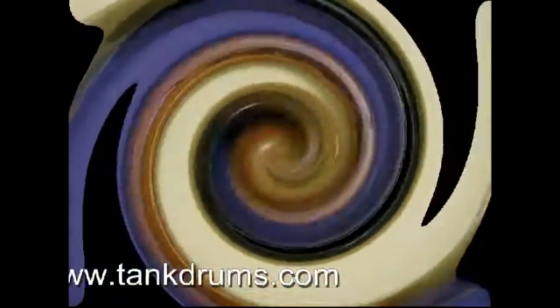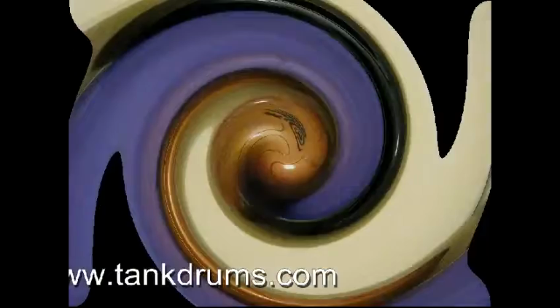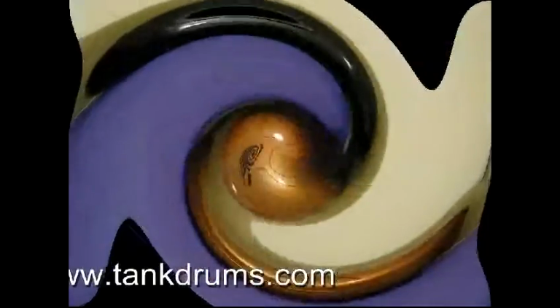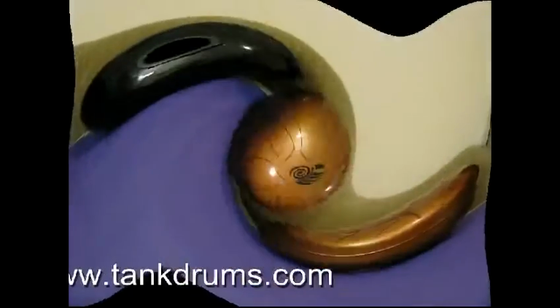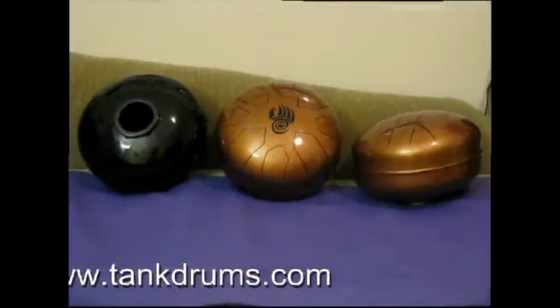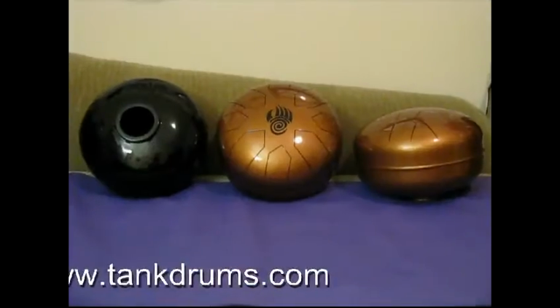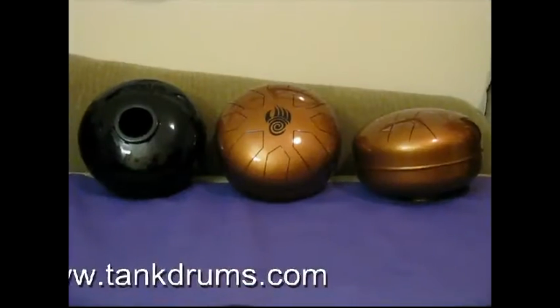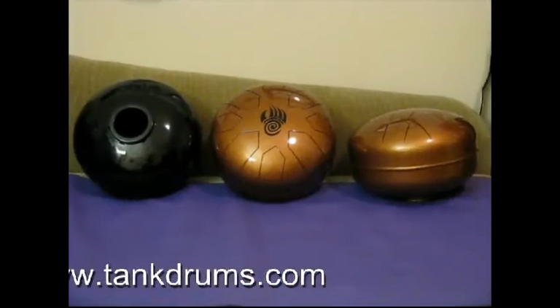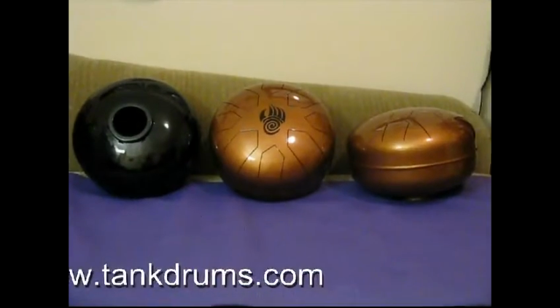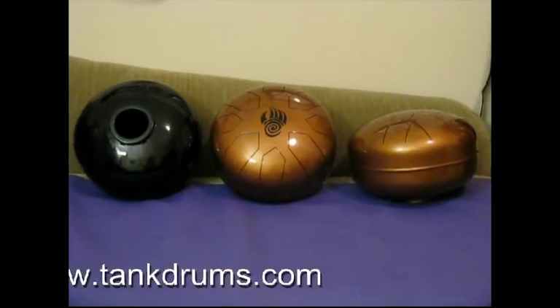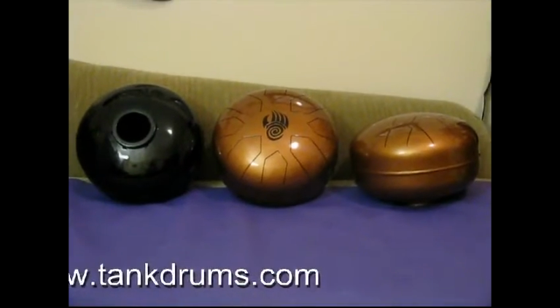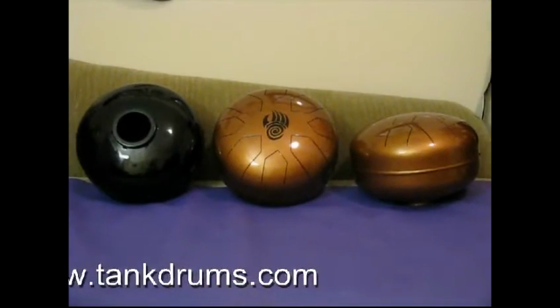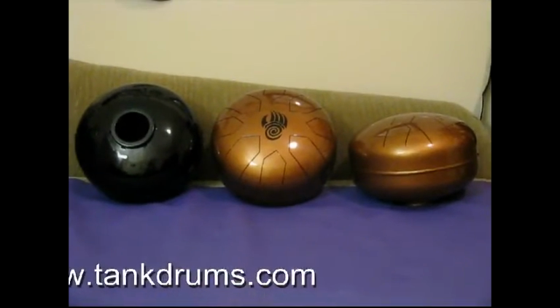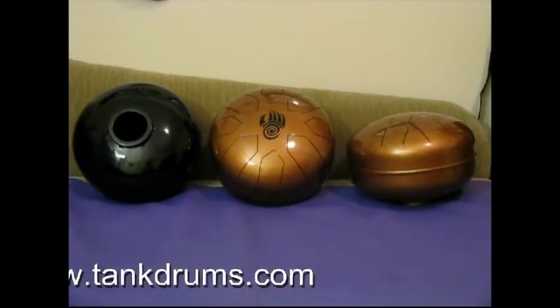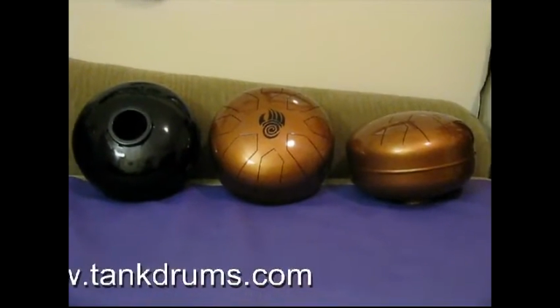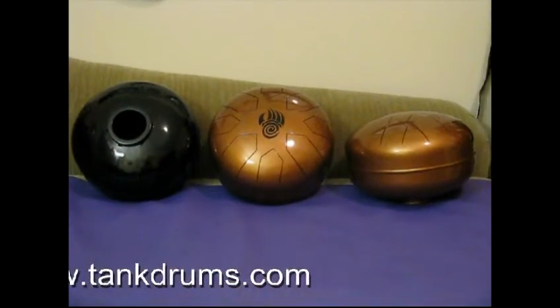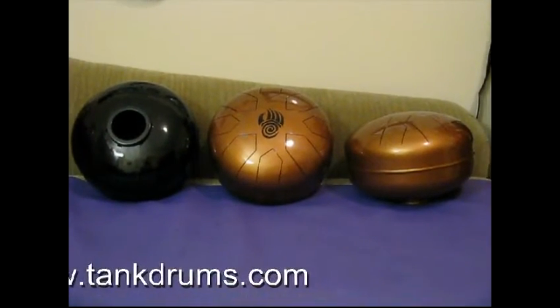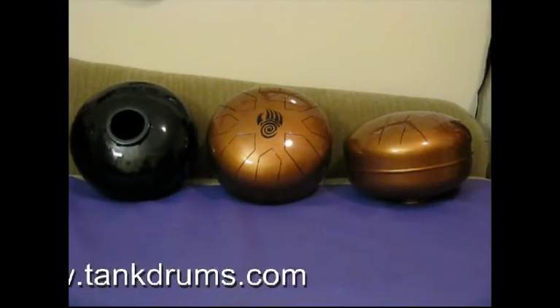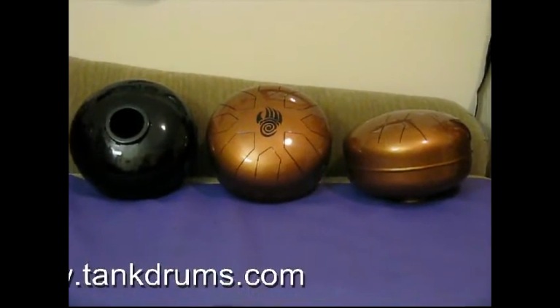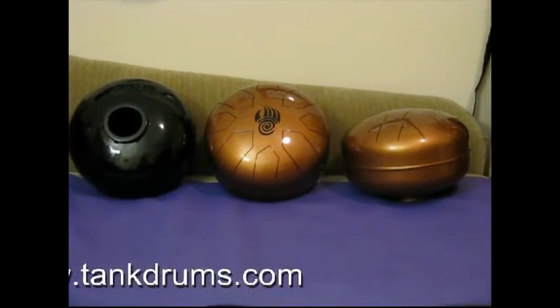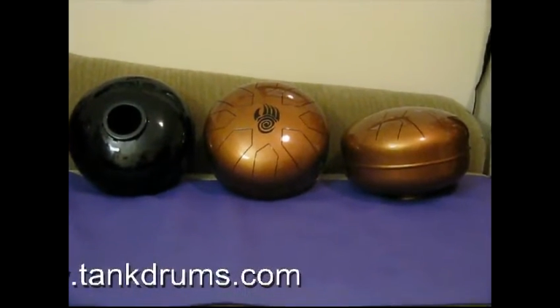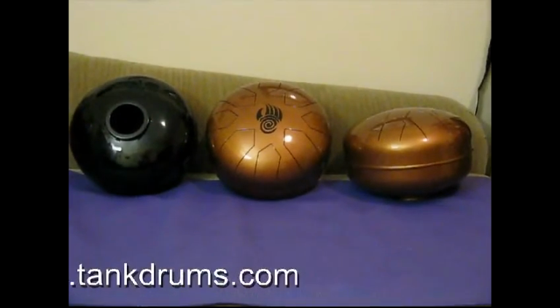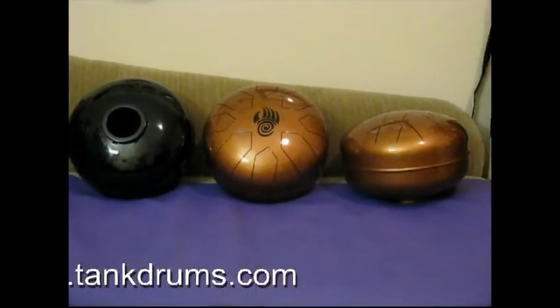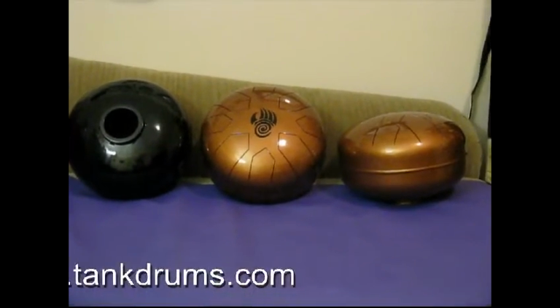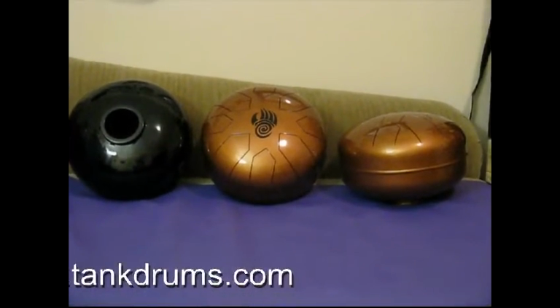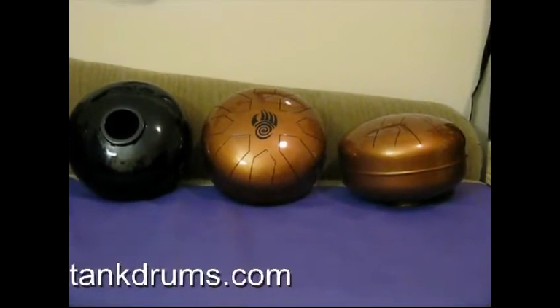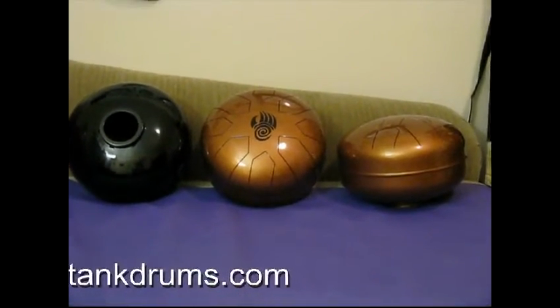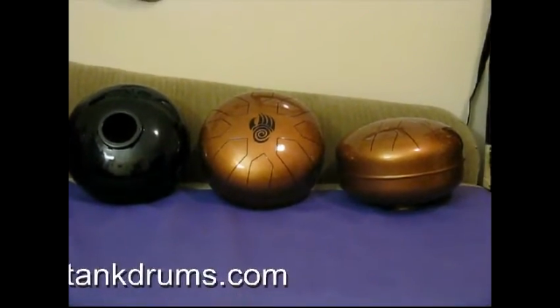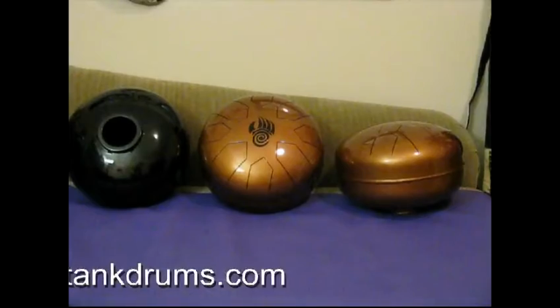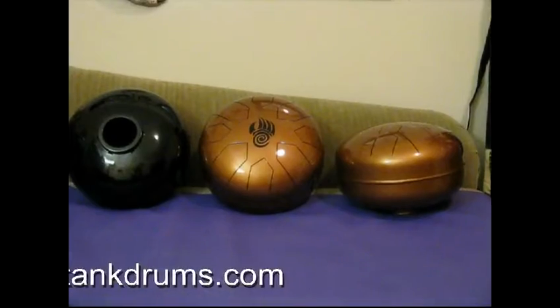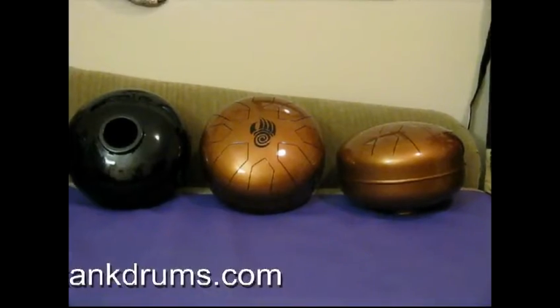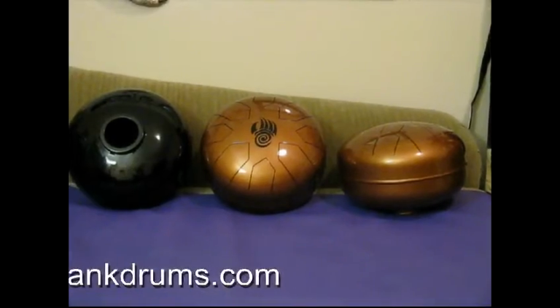Drums are available in different keys. The drums that you see here are a D minor, a C major, and an A minor.